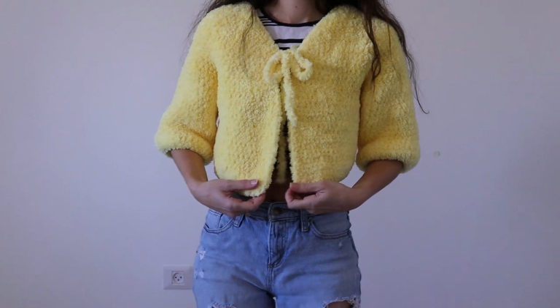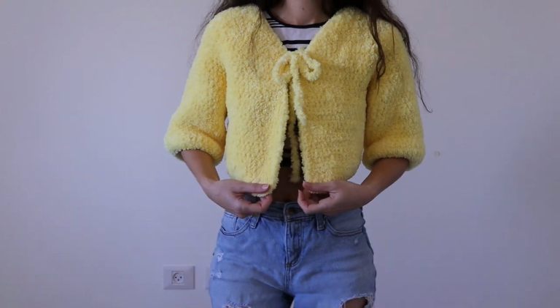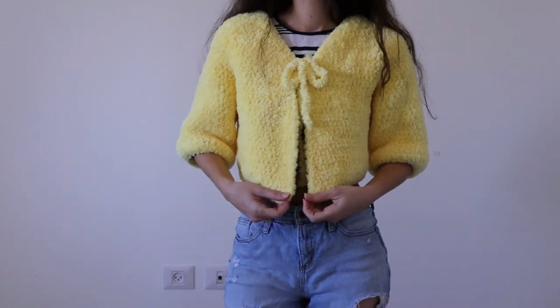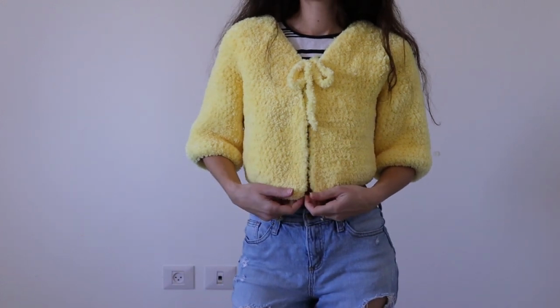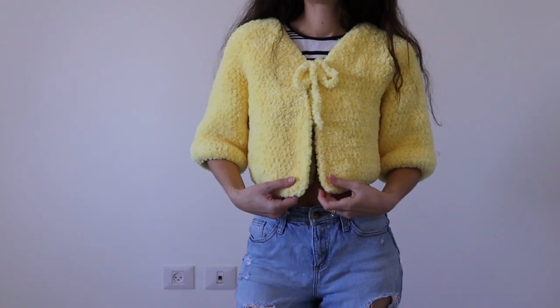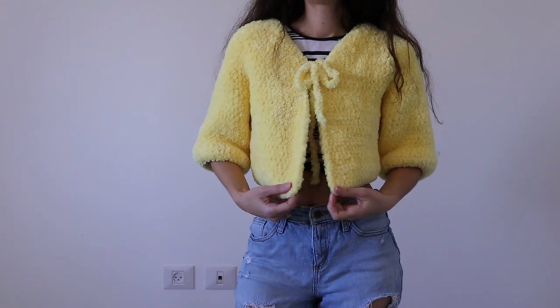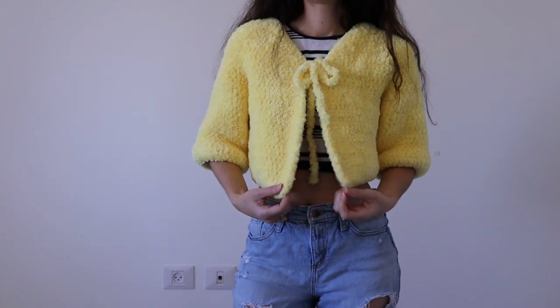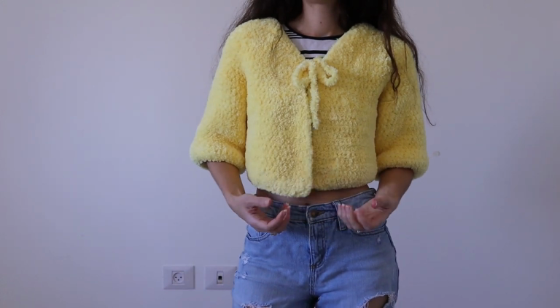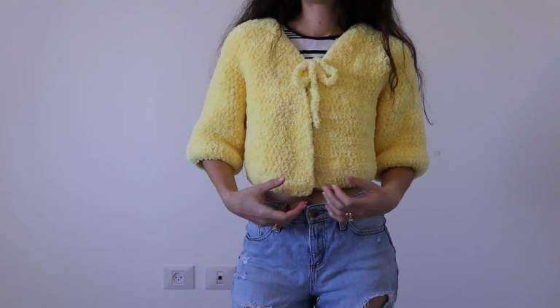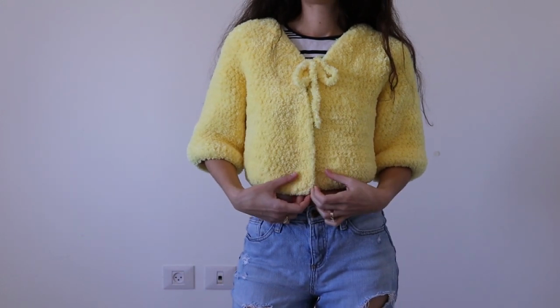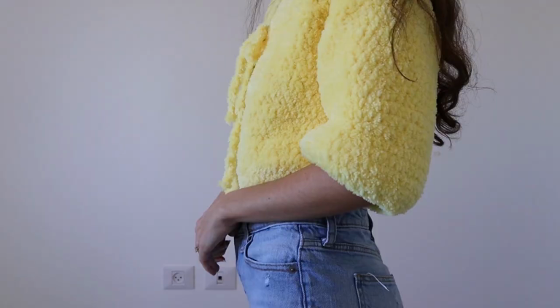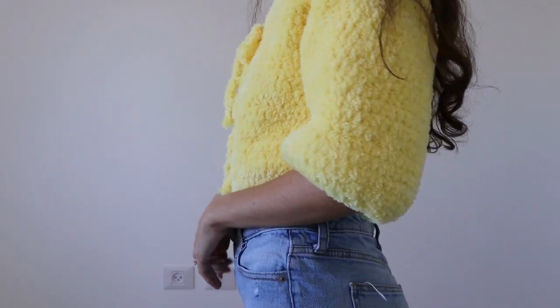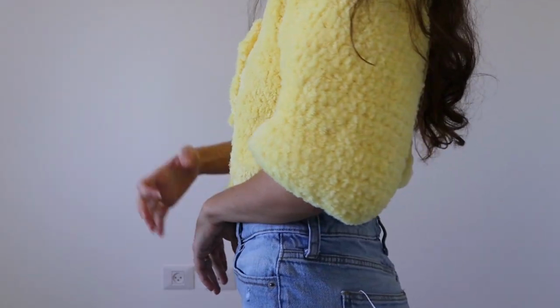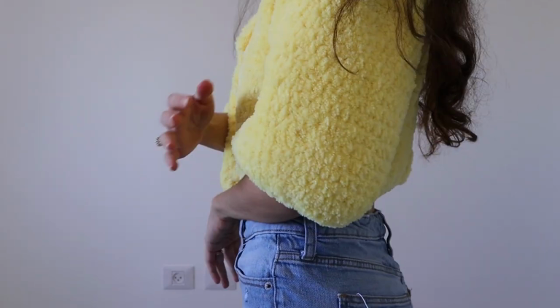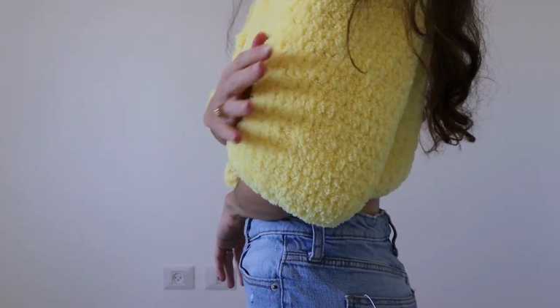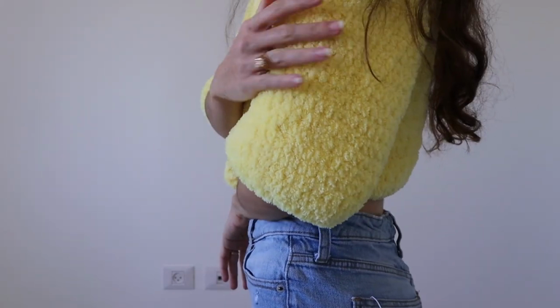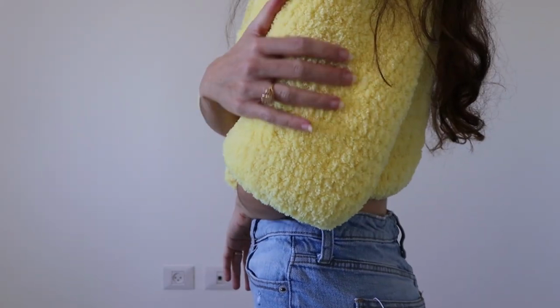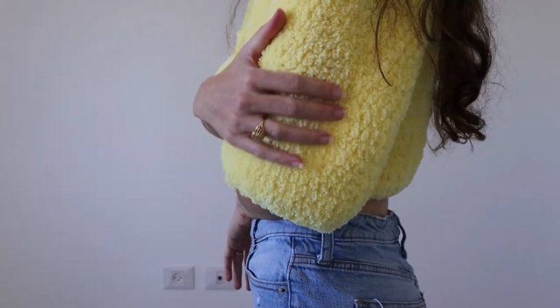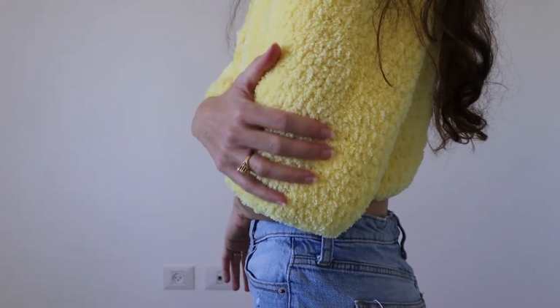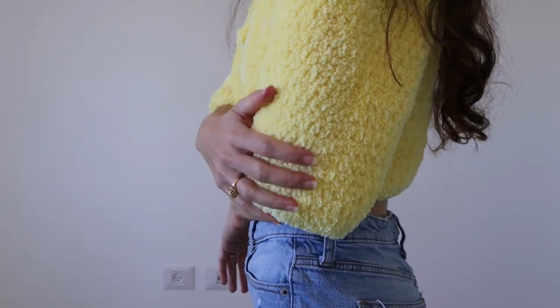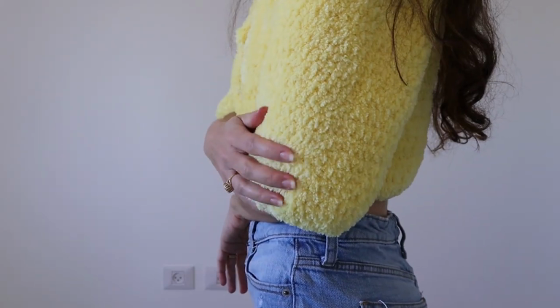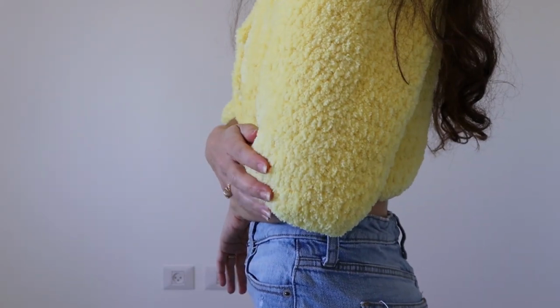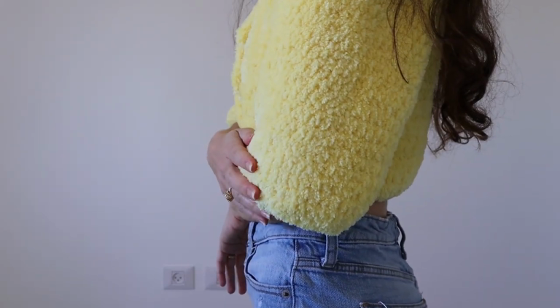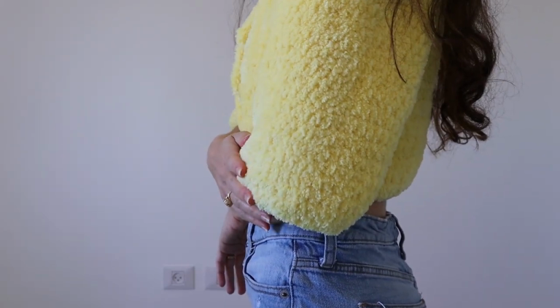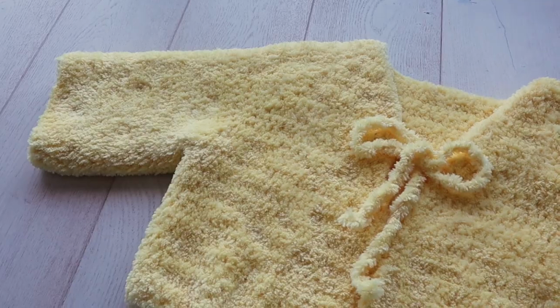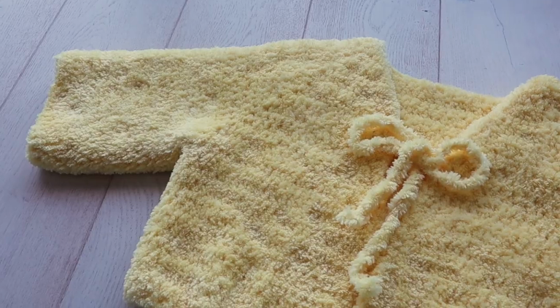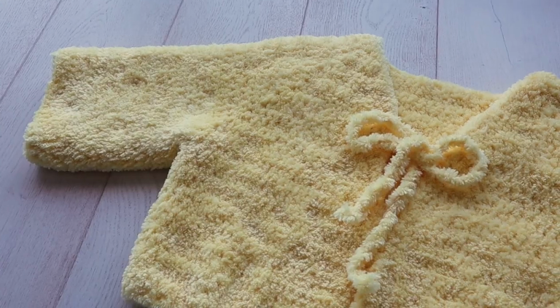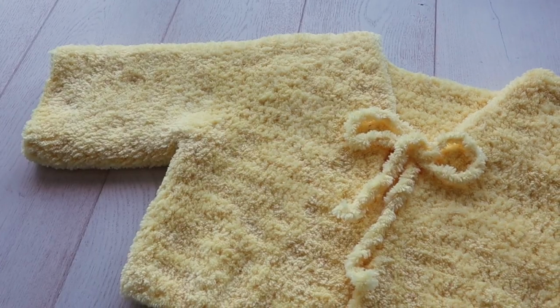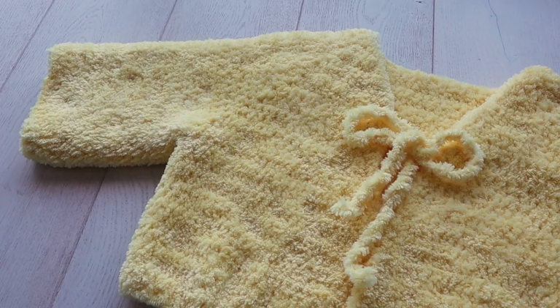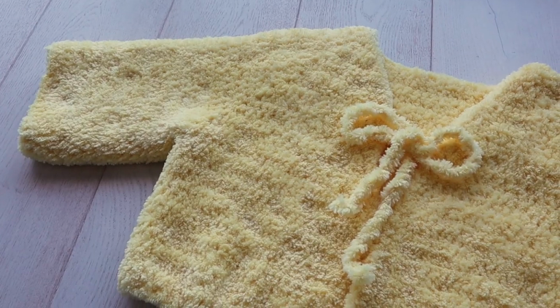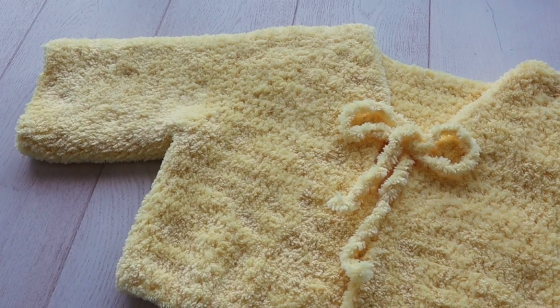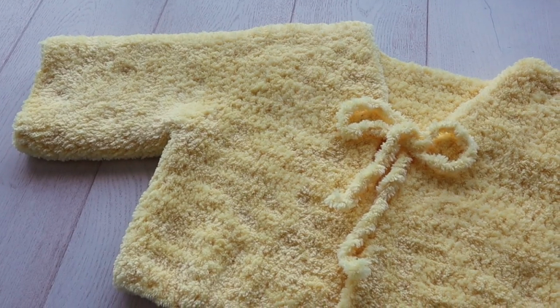How cute is this fuzzy cardigan? Yes, it's crocheted, and yes, I'm gonna show you how to make it.